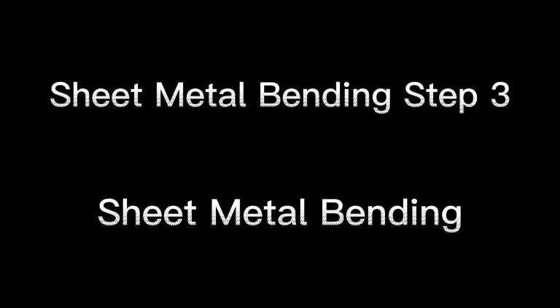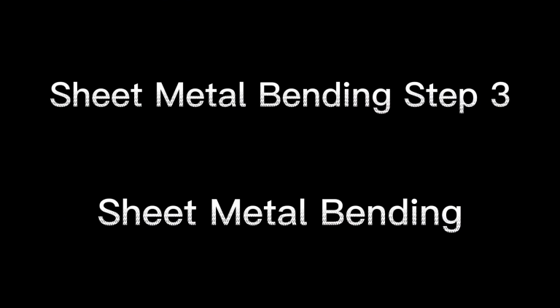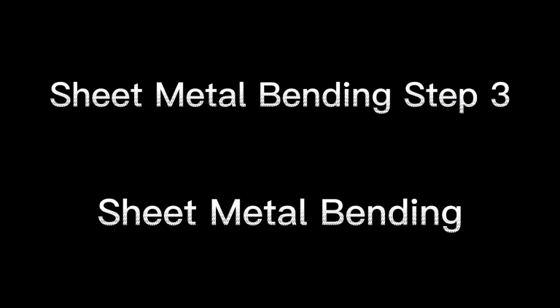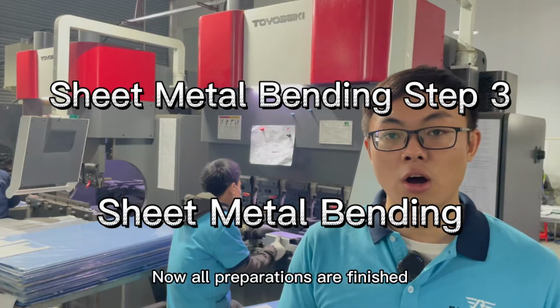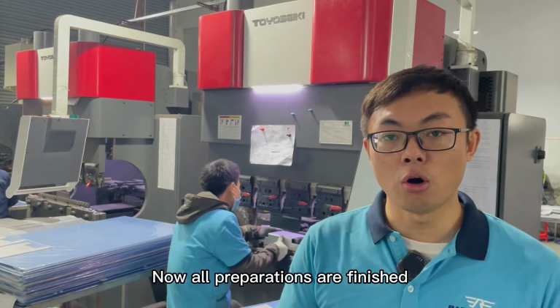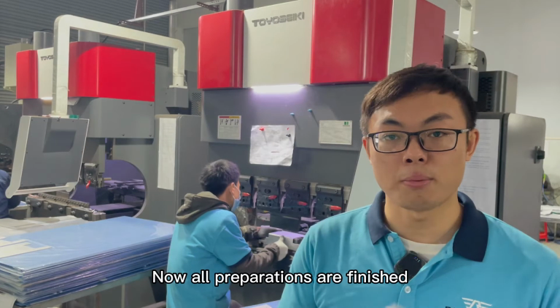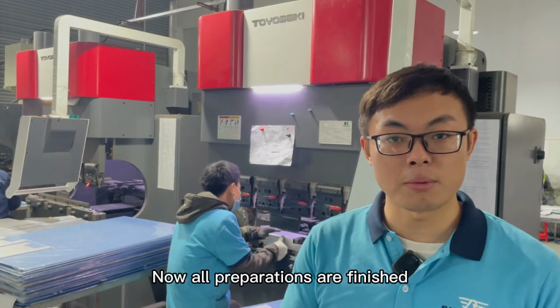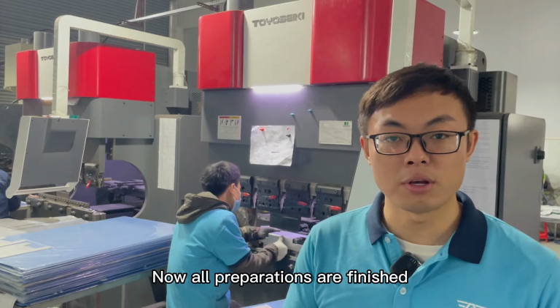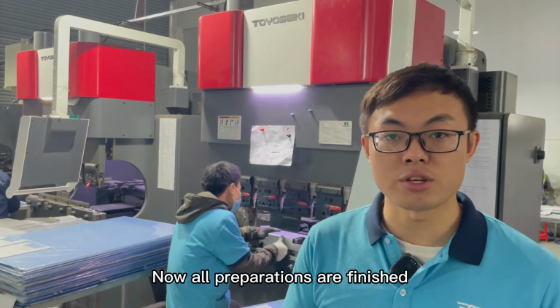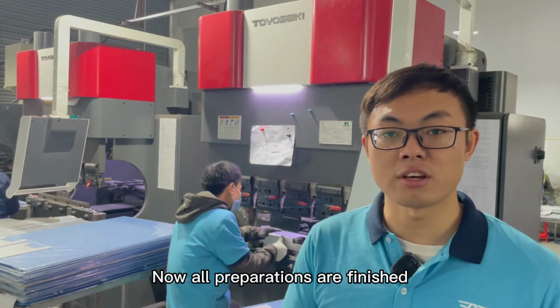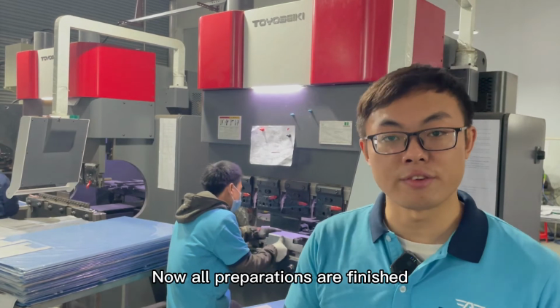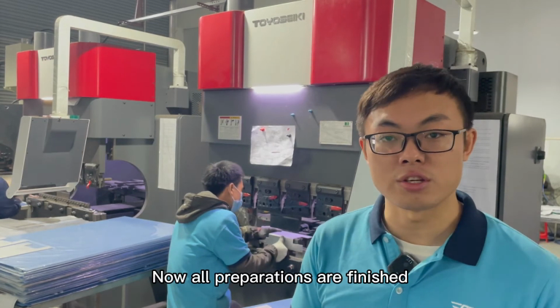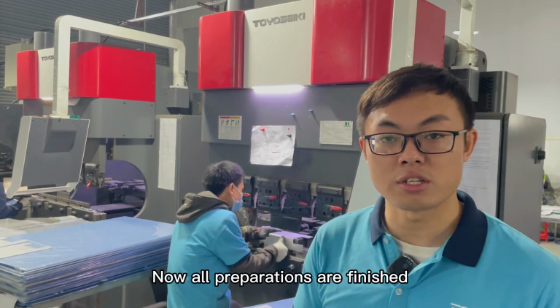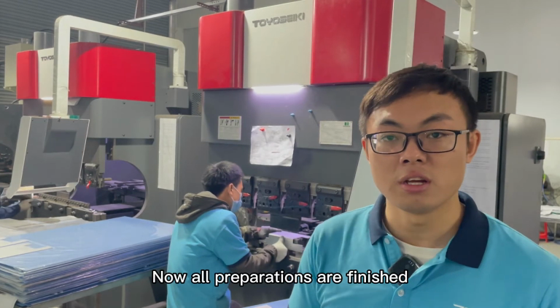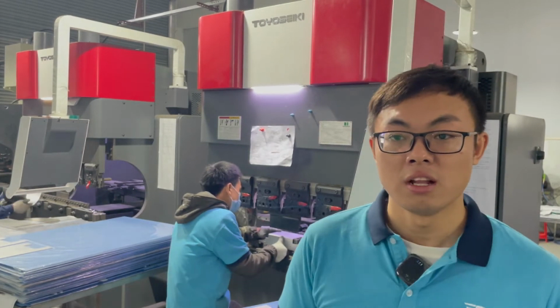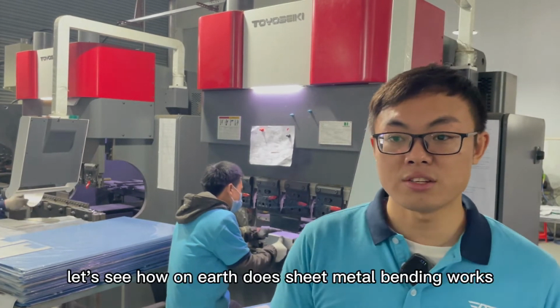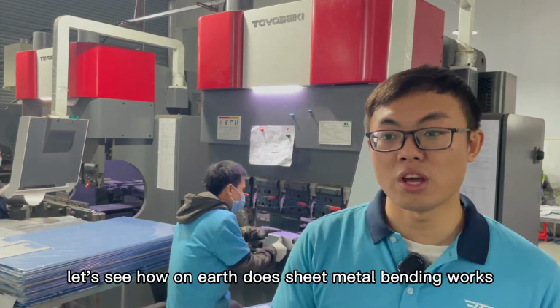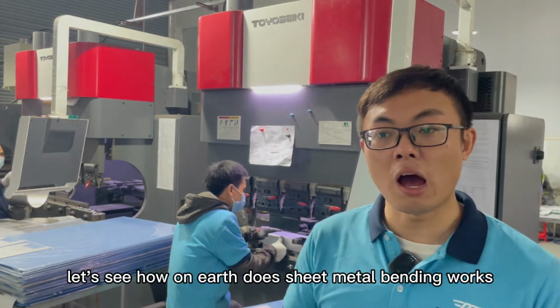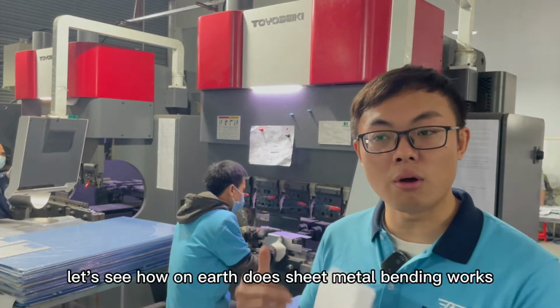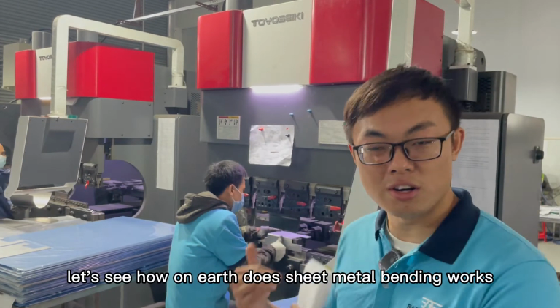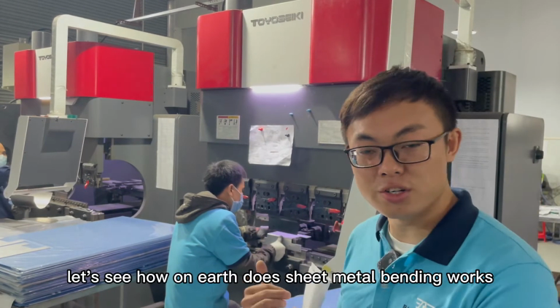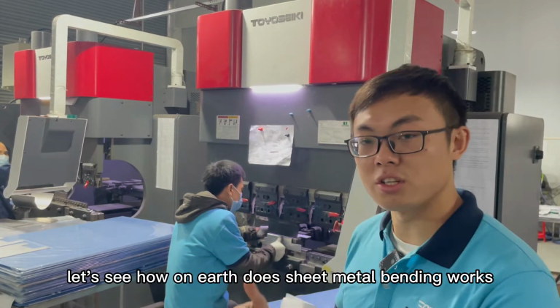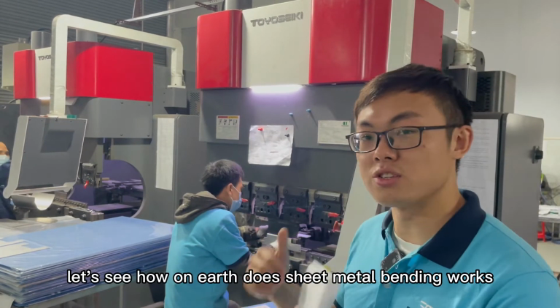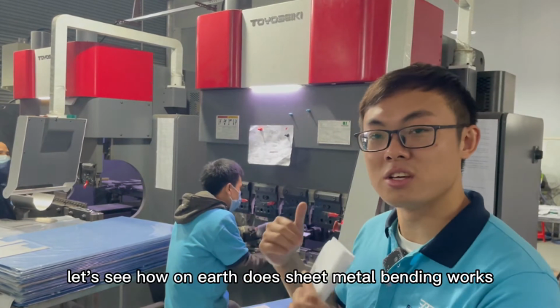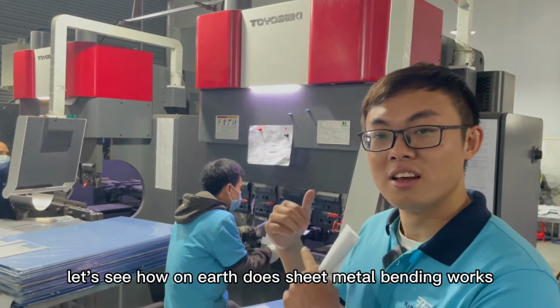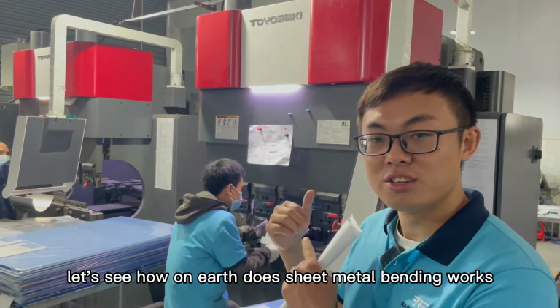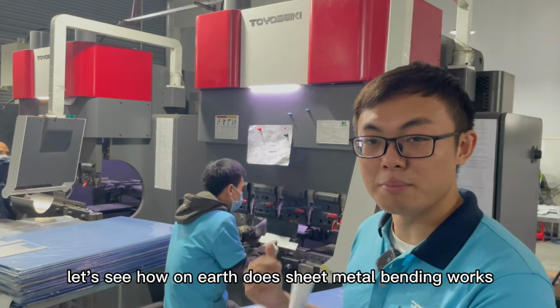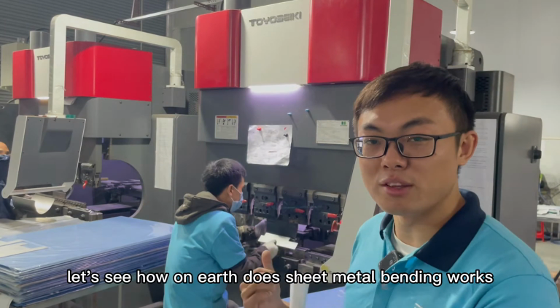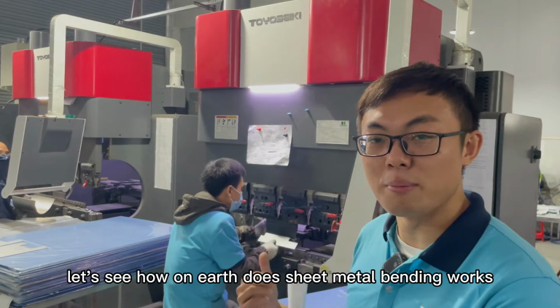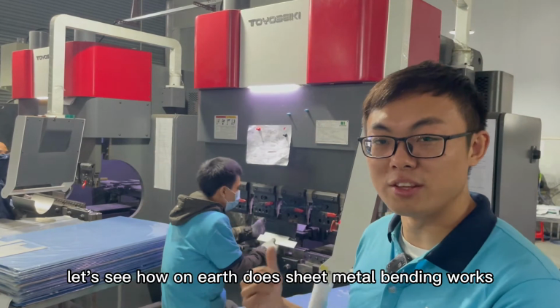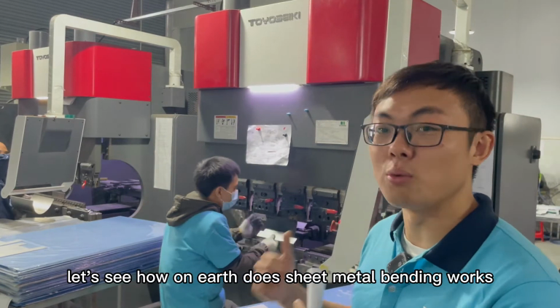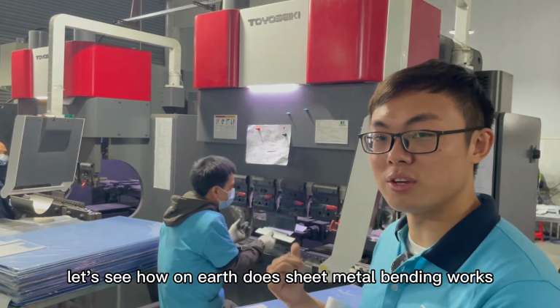Now all preparations are finished. Let's see how sheet metal bending works.